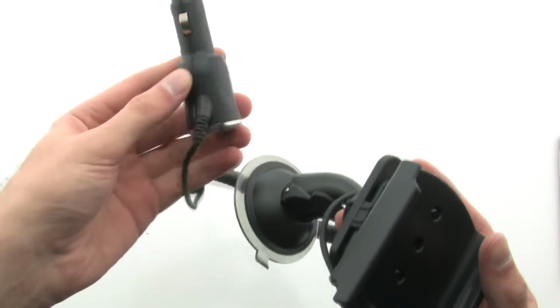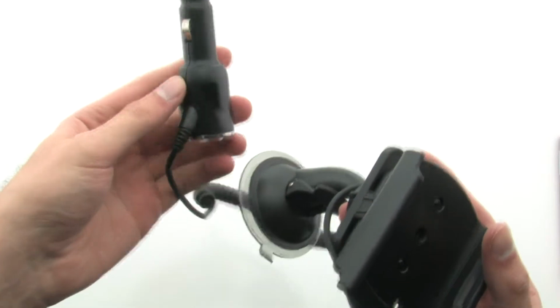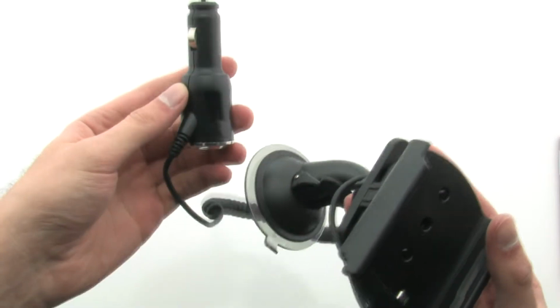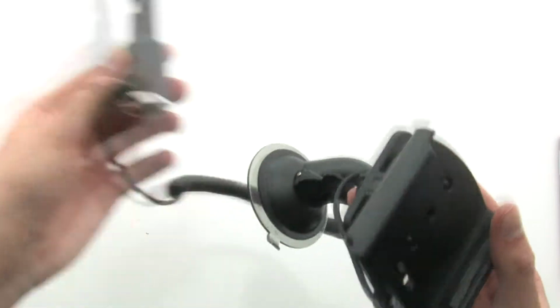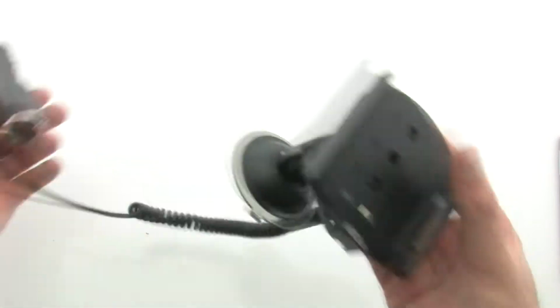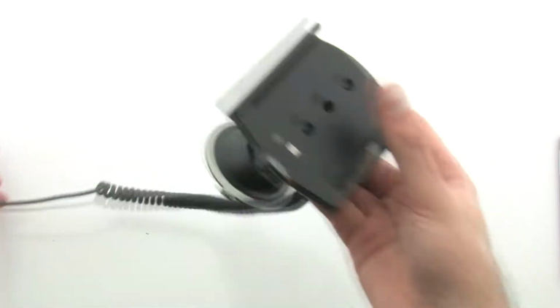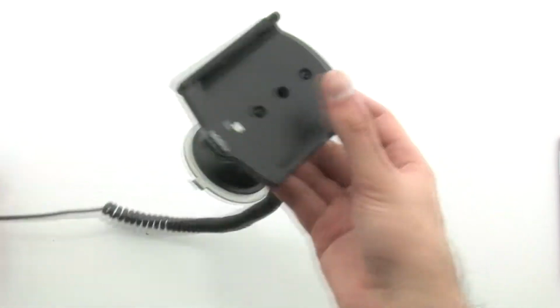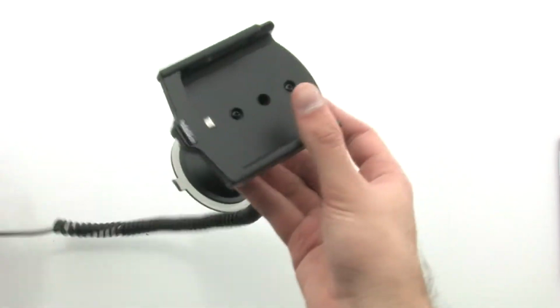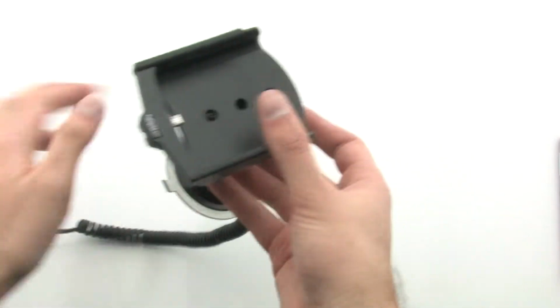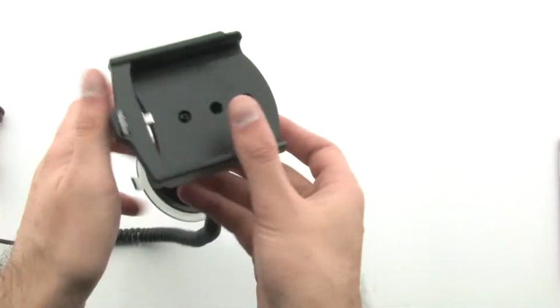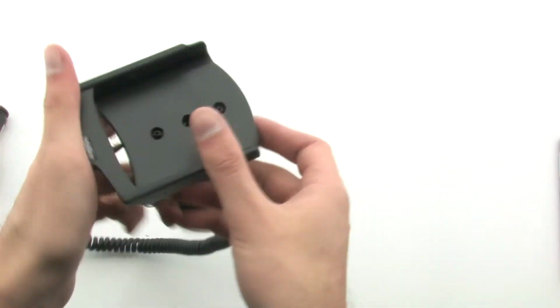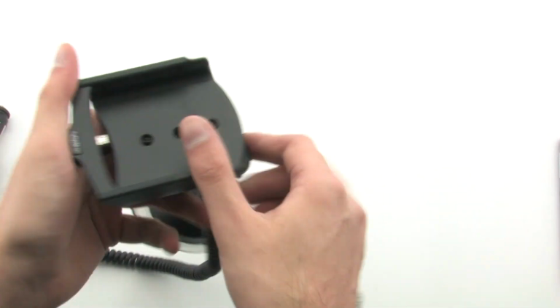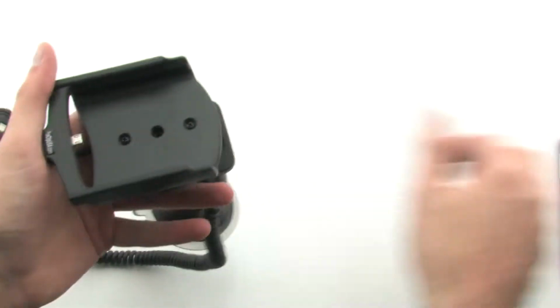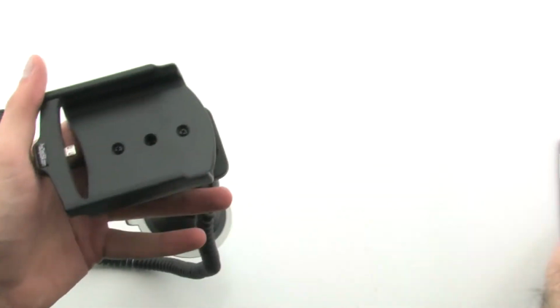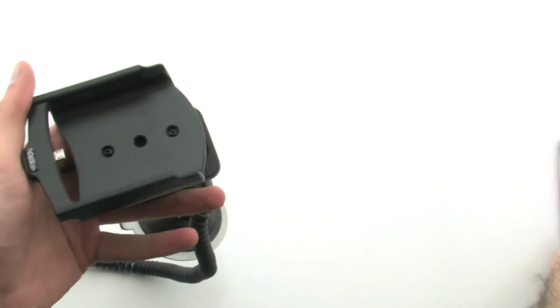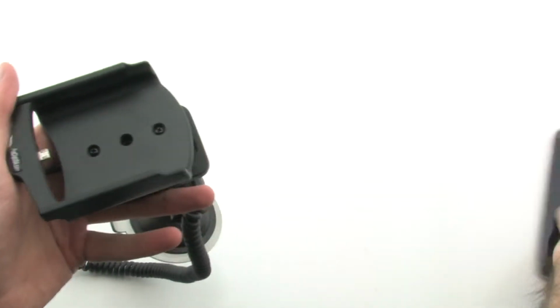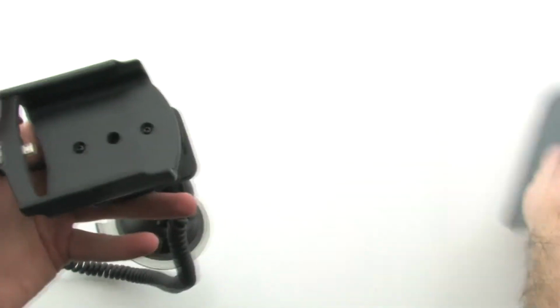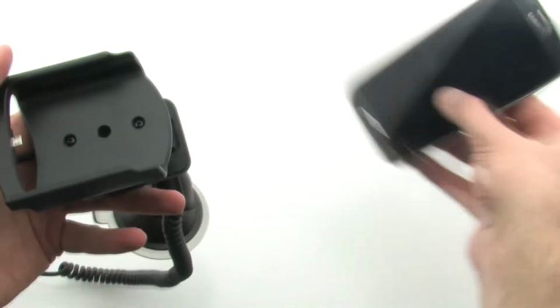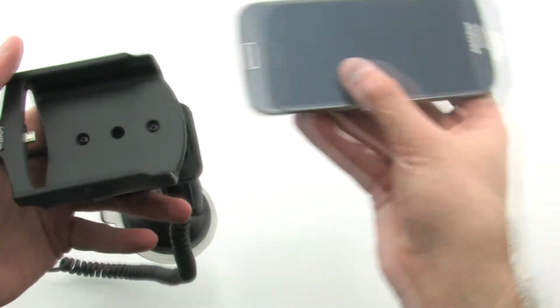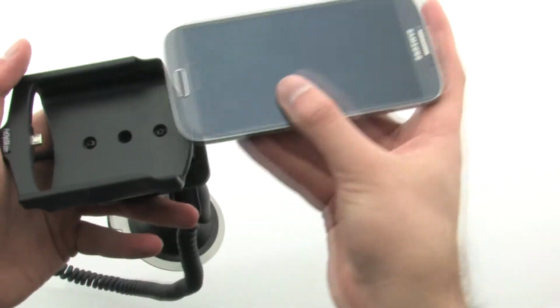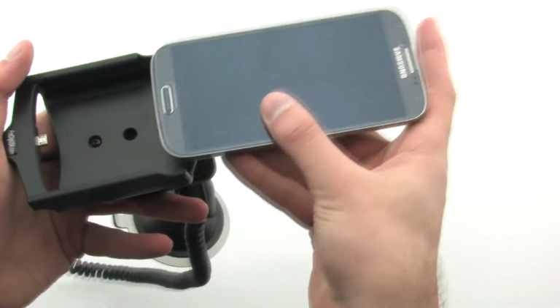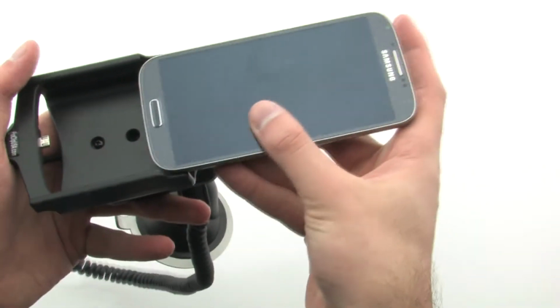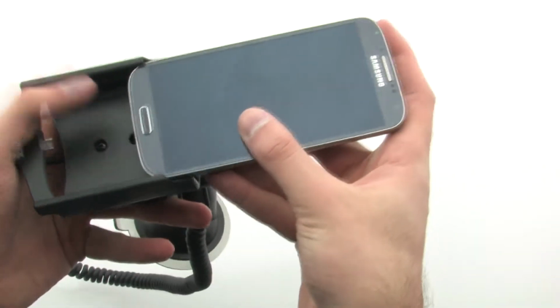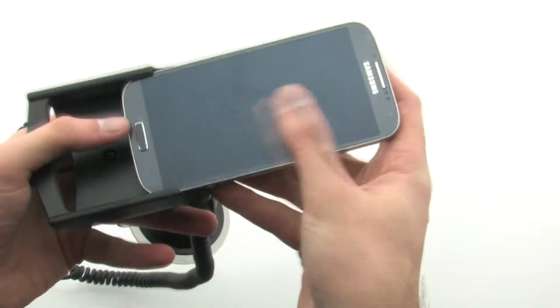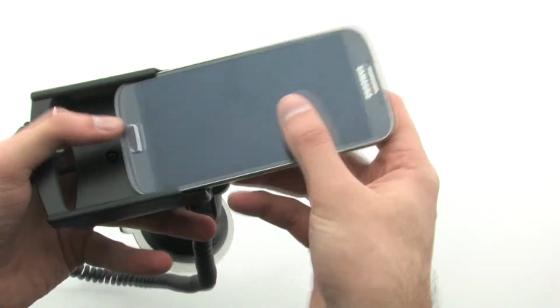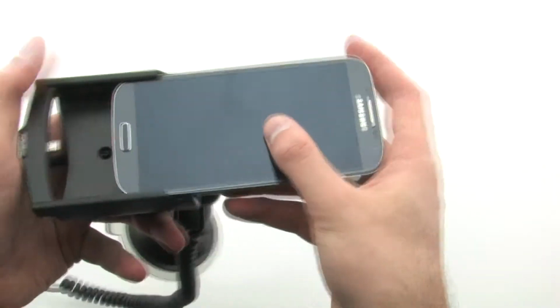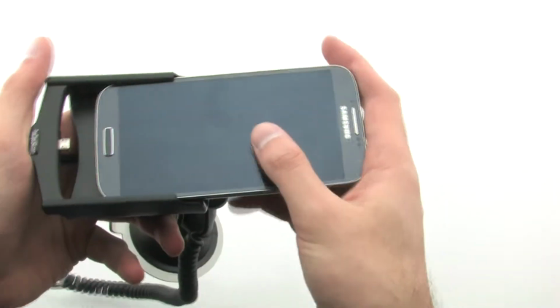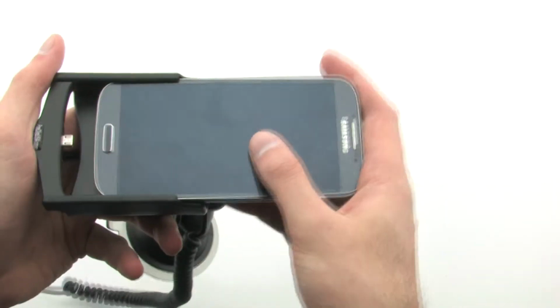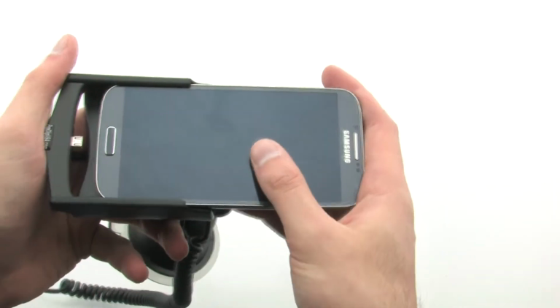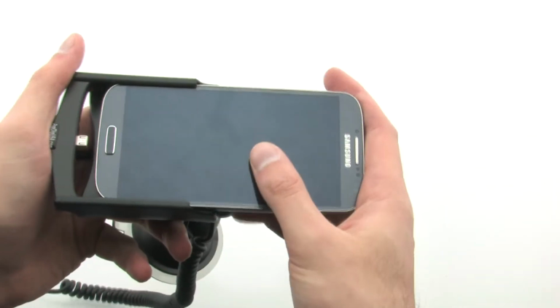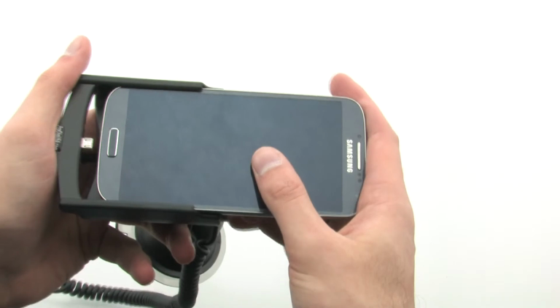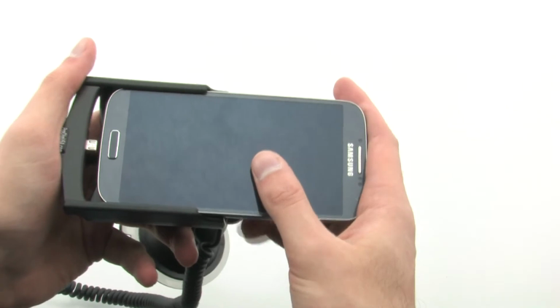The built-in charging system allows you to keep your device charged and ready to go, so it's perfectly ready when you leave the car.